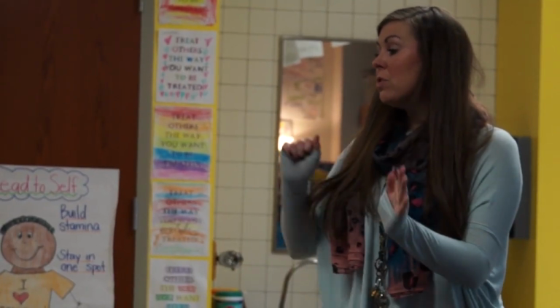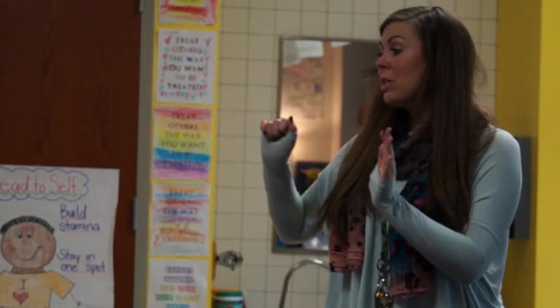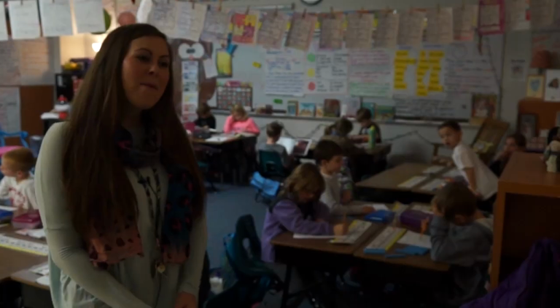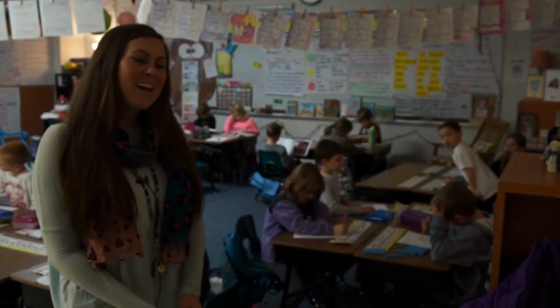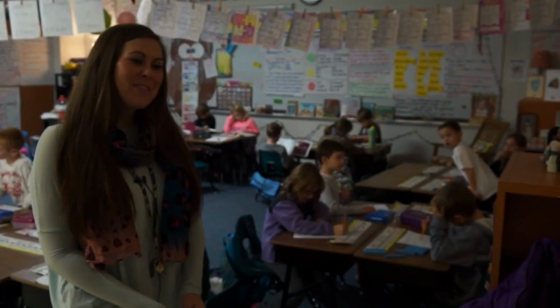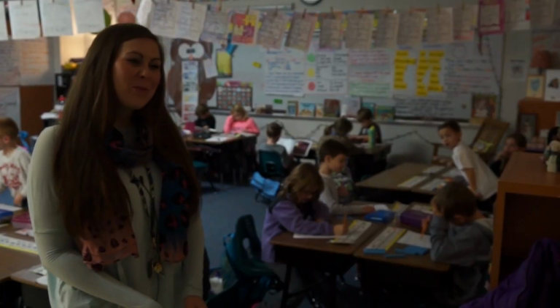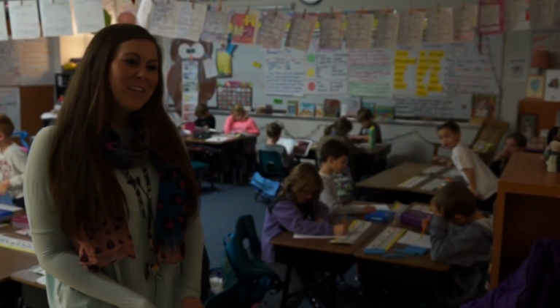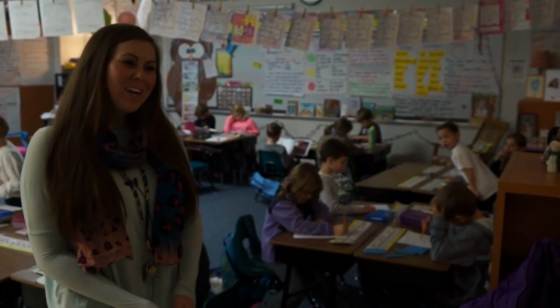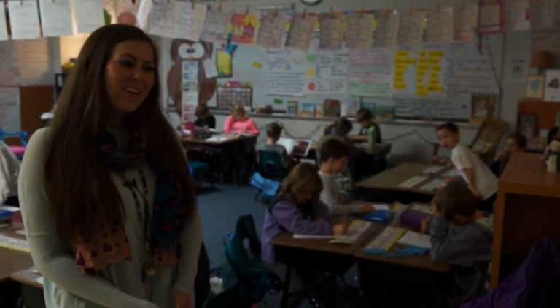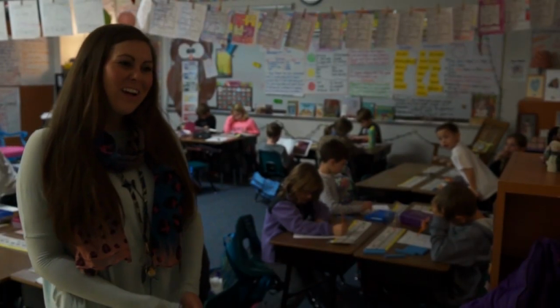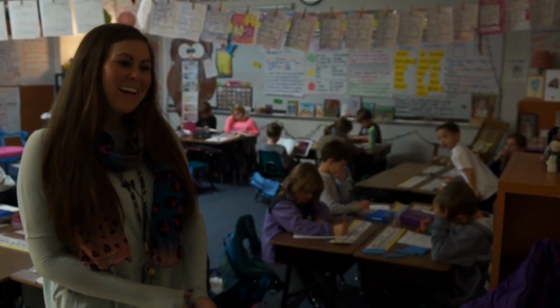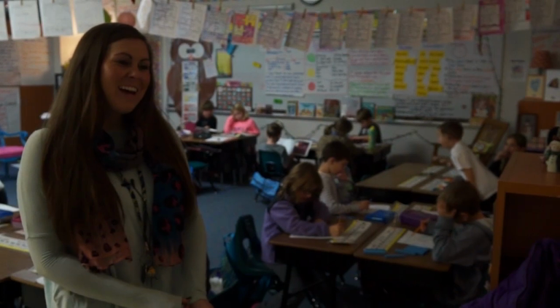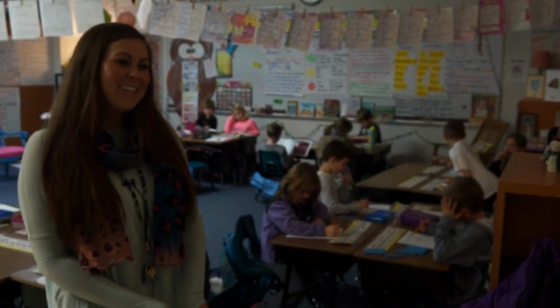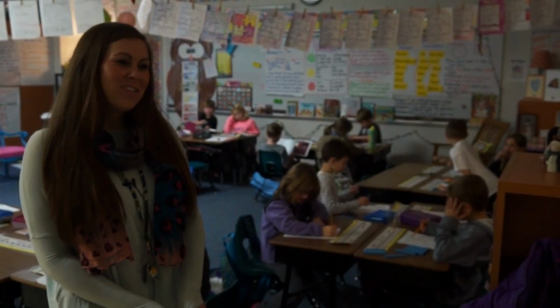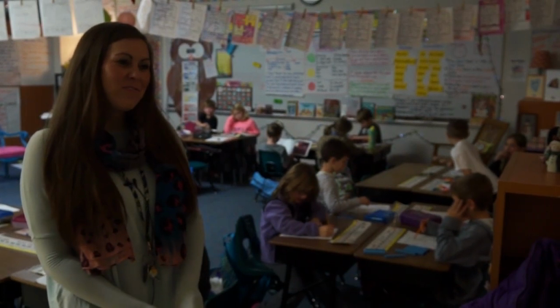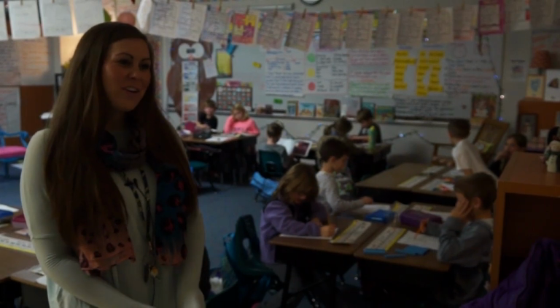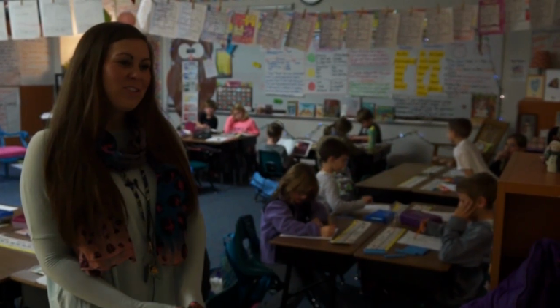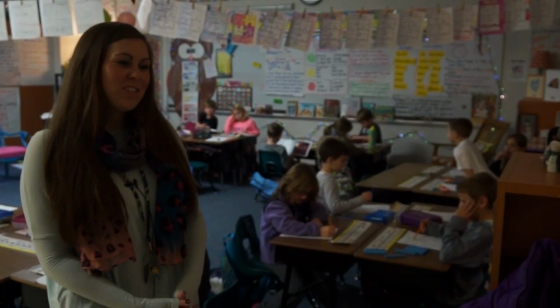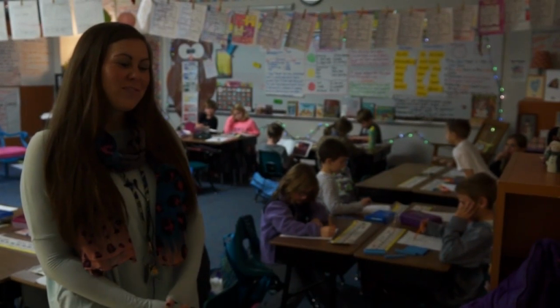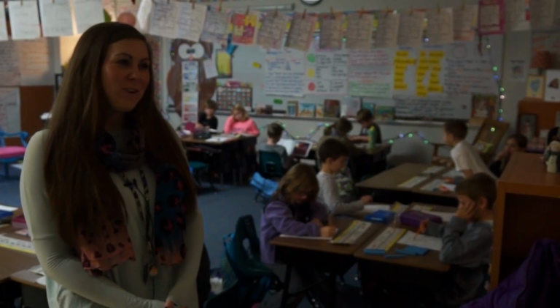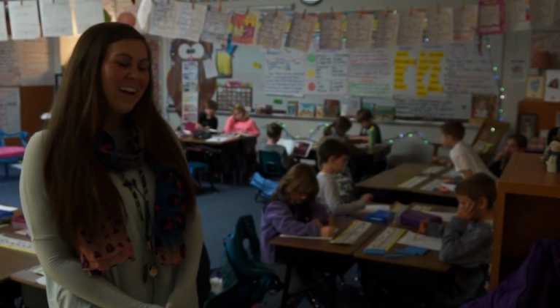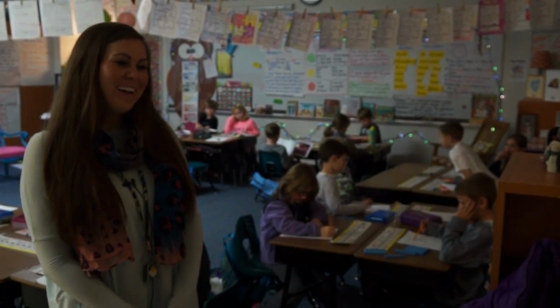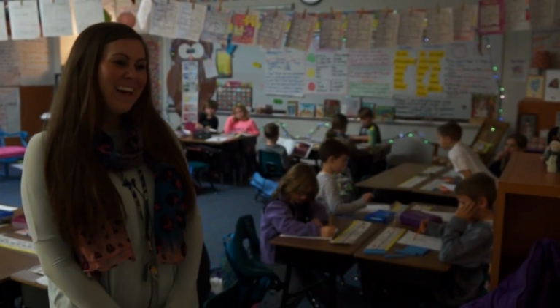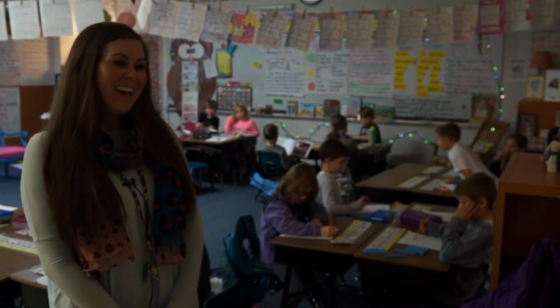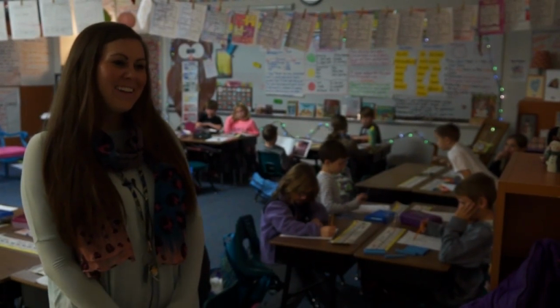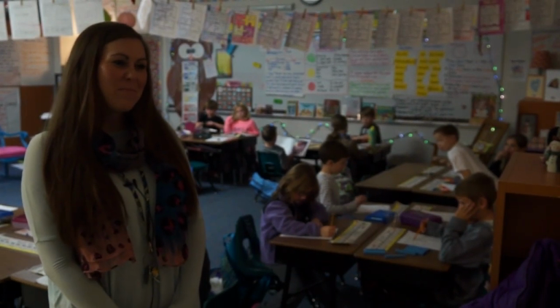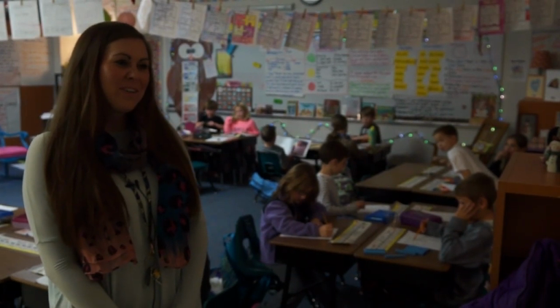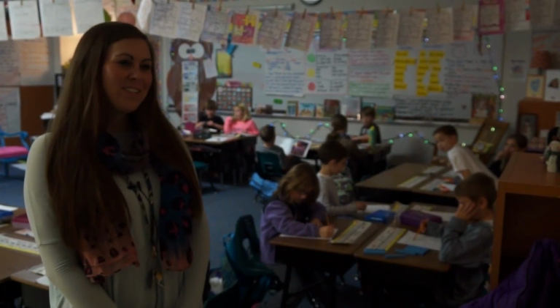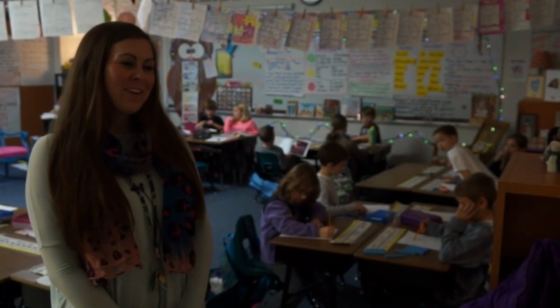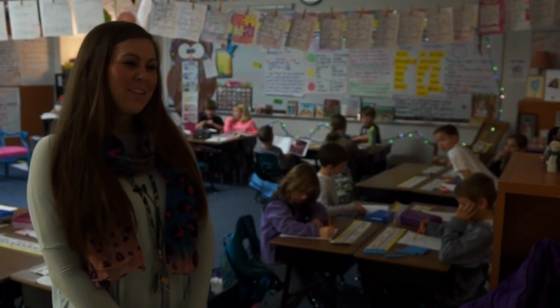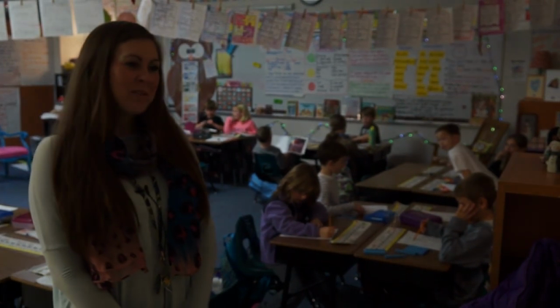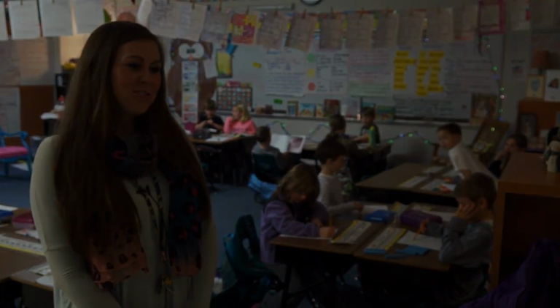My name is Kori Tucker and I teach first grade at Bernice Young Elementary.